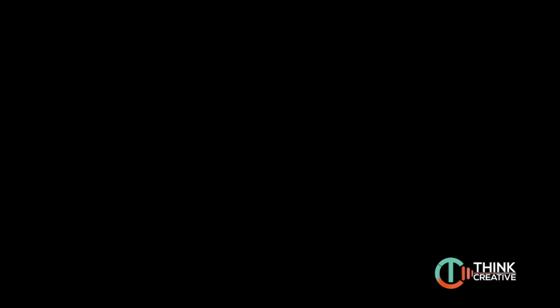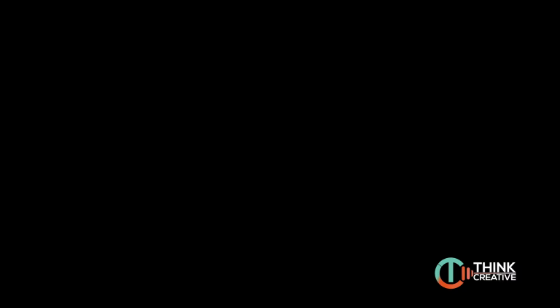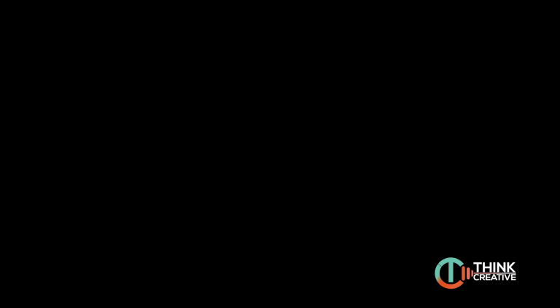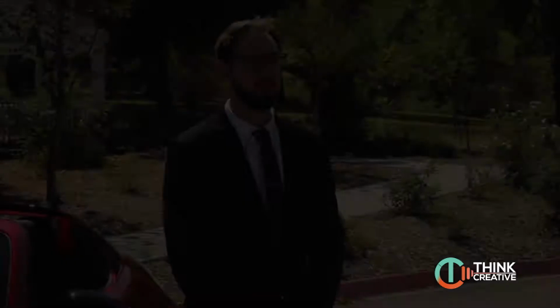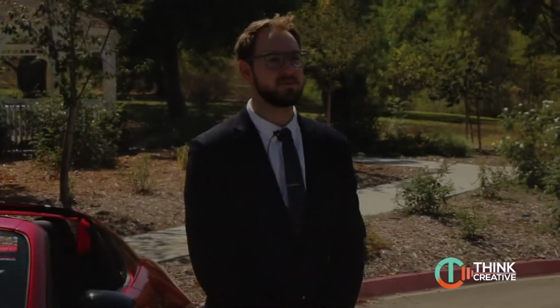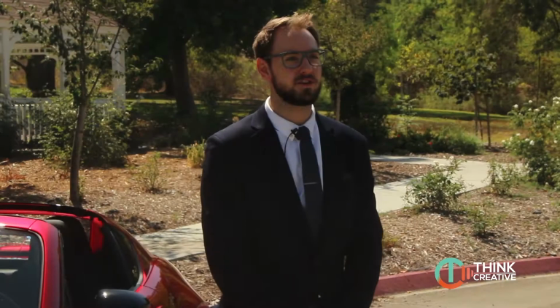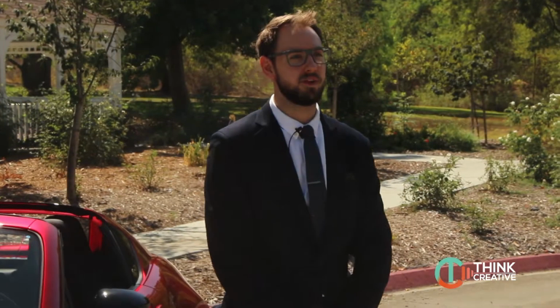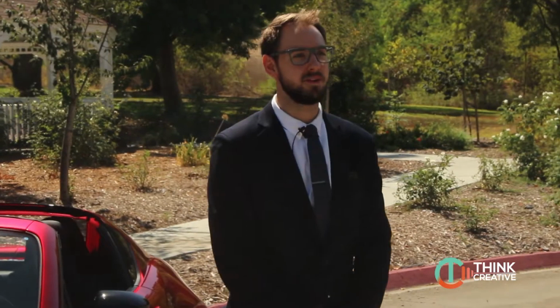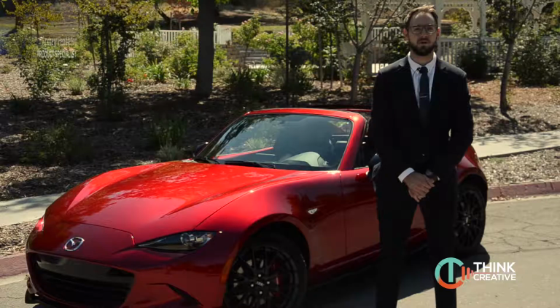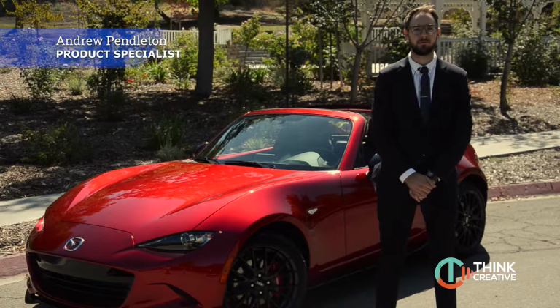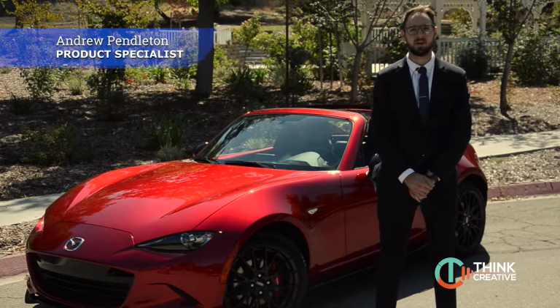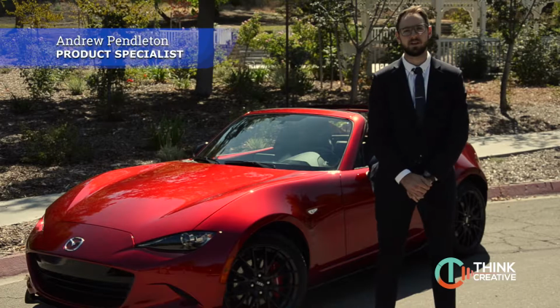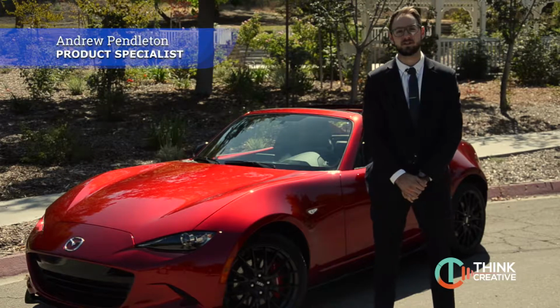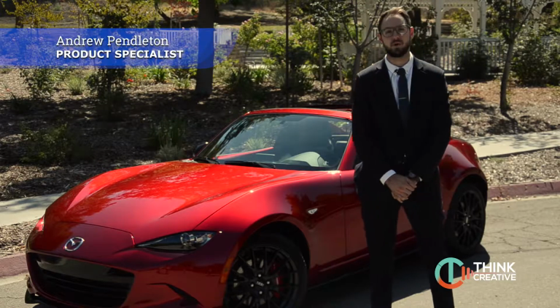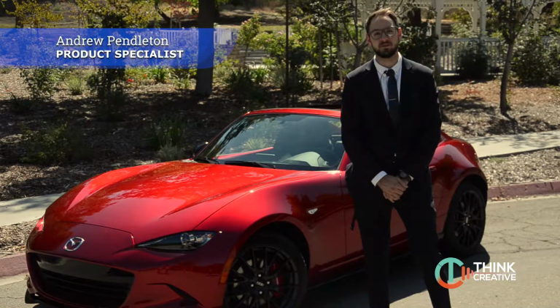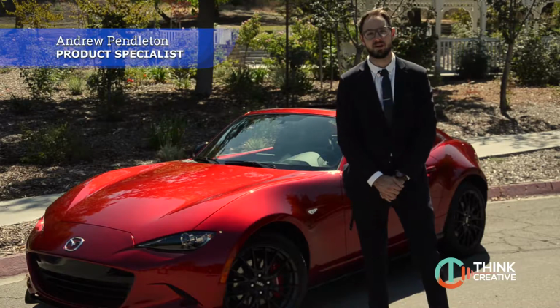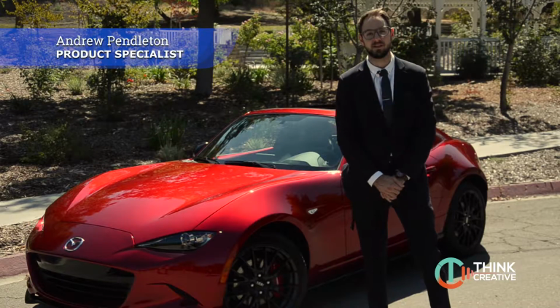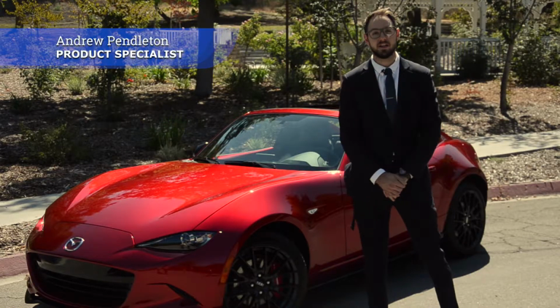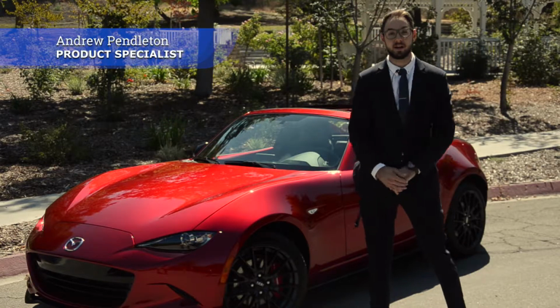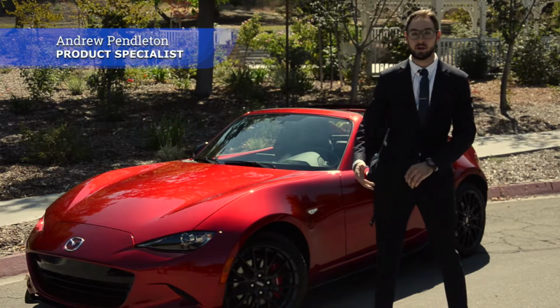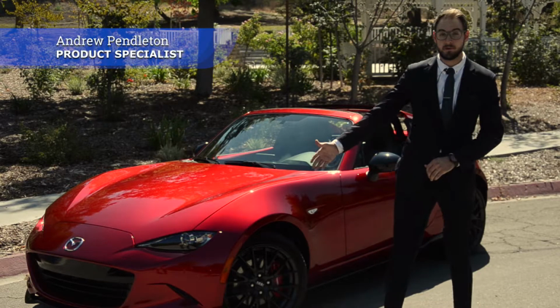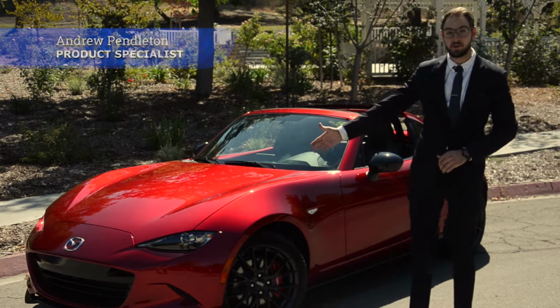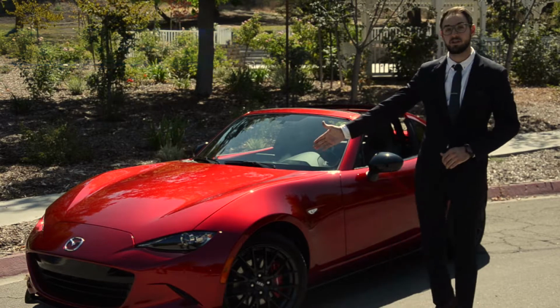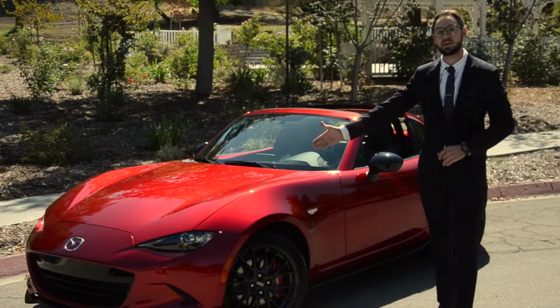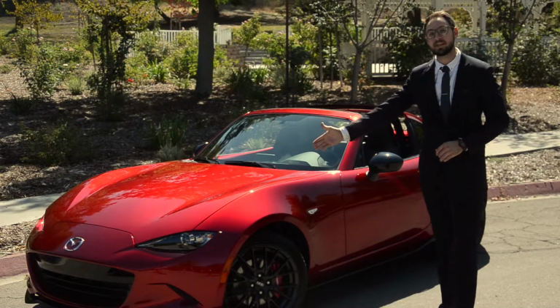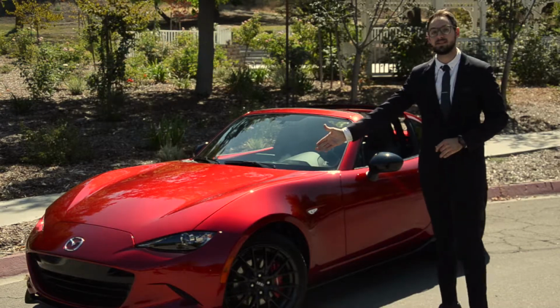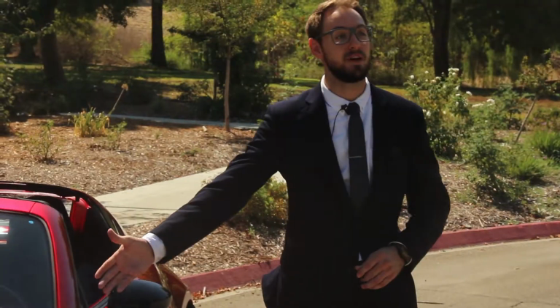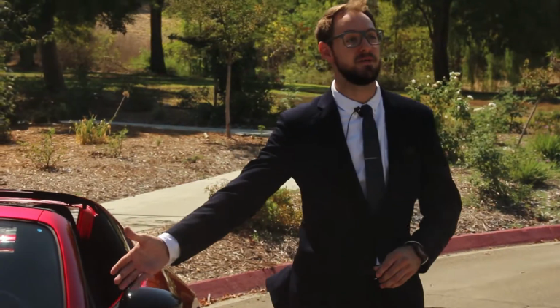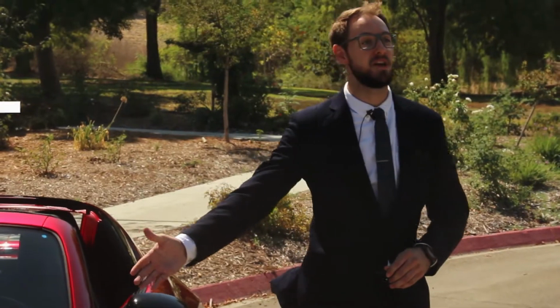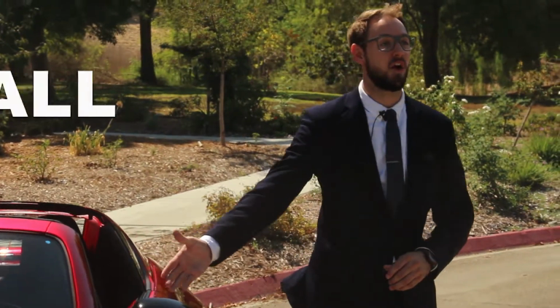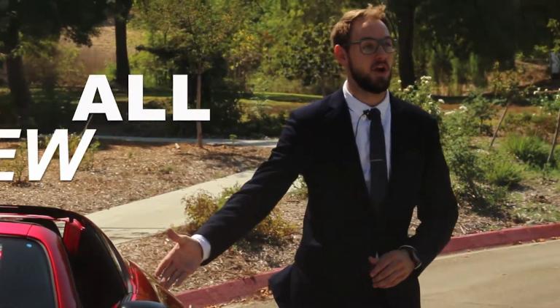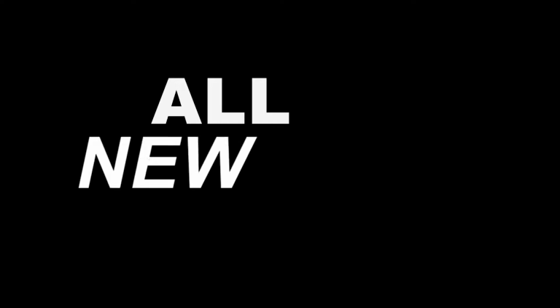Hi, my name is Andrew Pendleton. I'm one of the product specialists here at Puente Hills Mazda. Today, we're going to be going over the 2019 Mazda Miata RF.